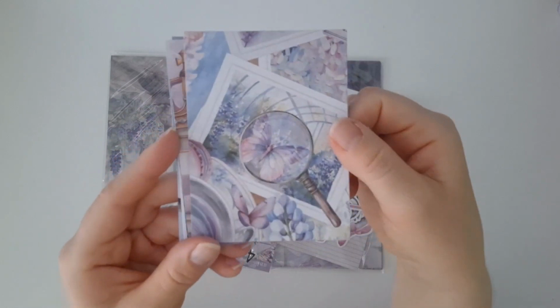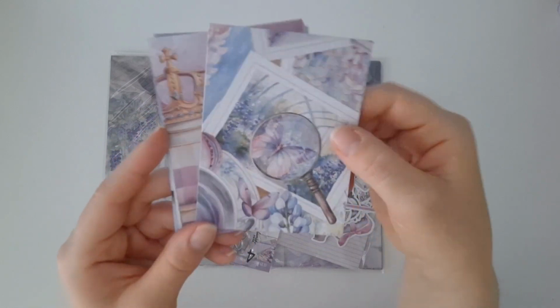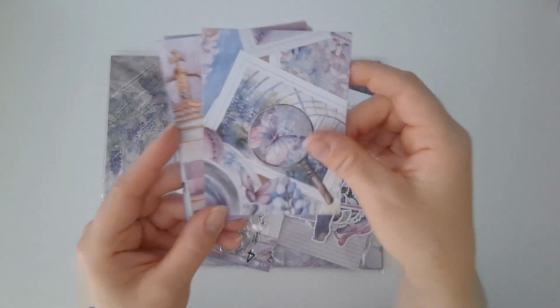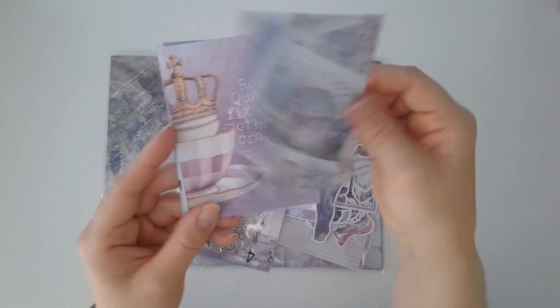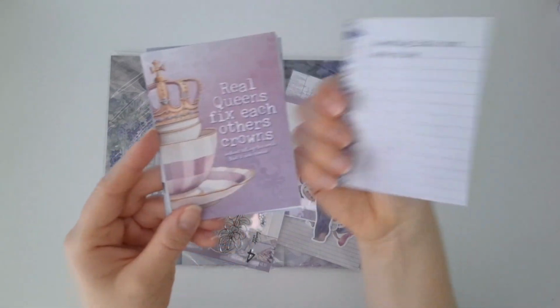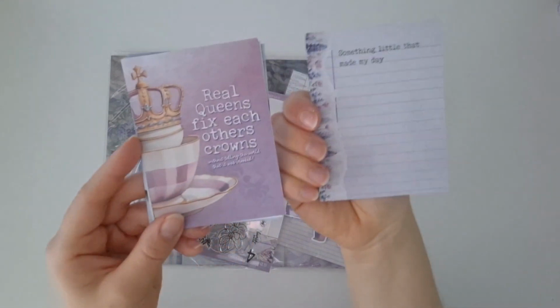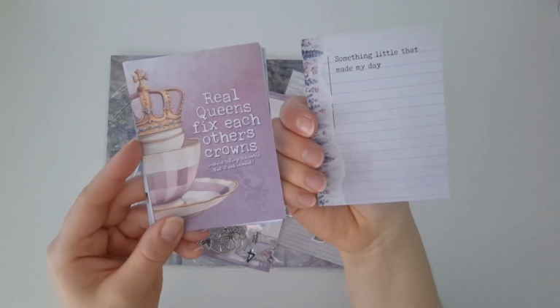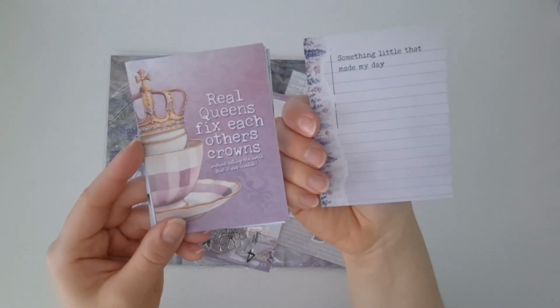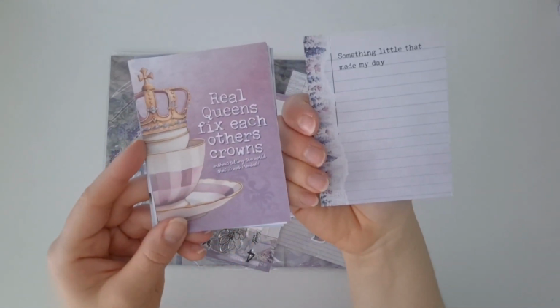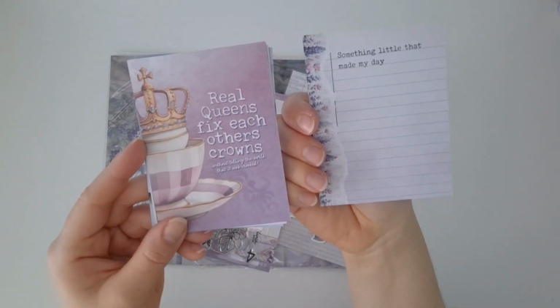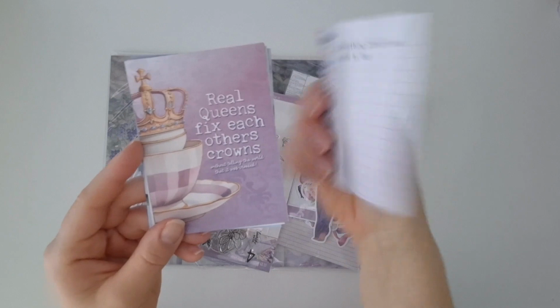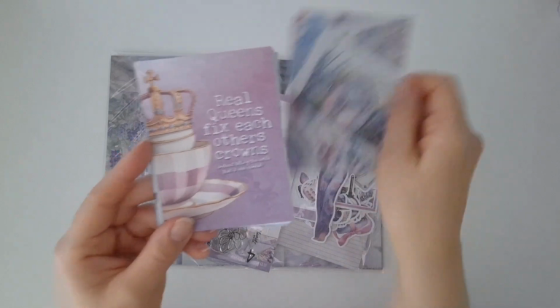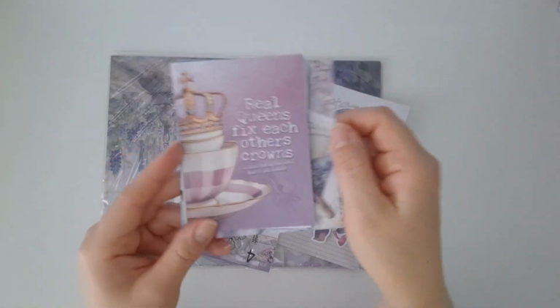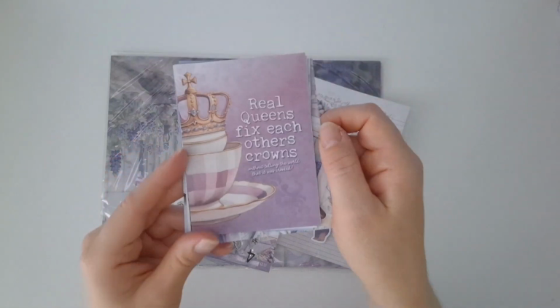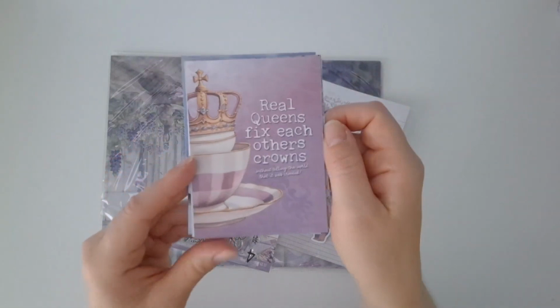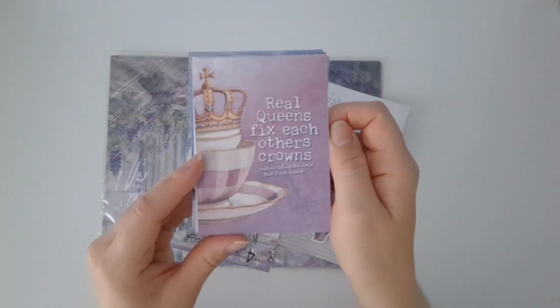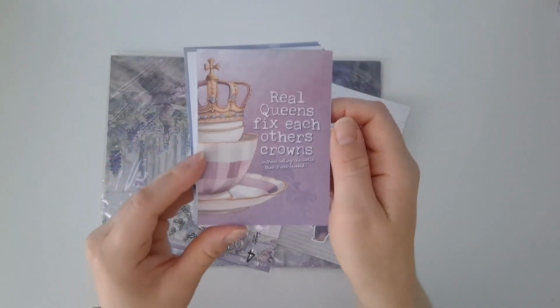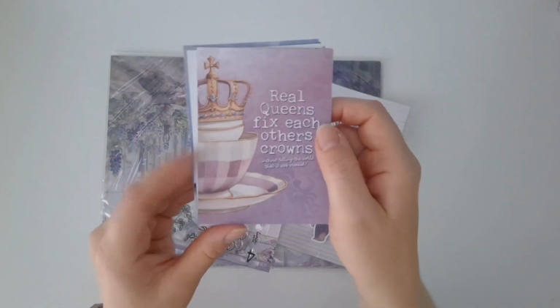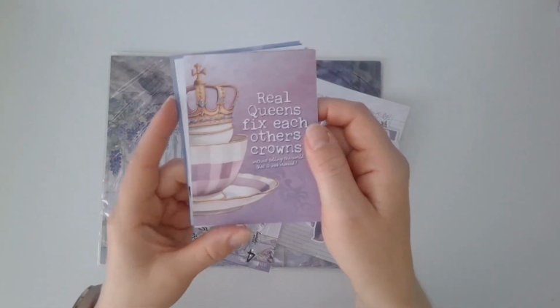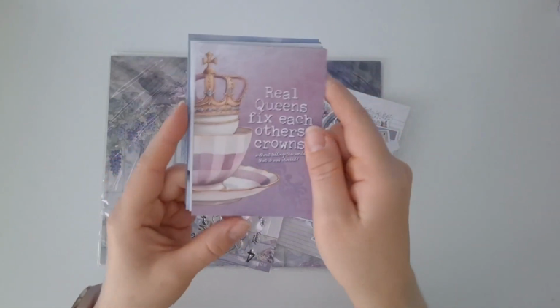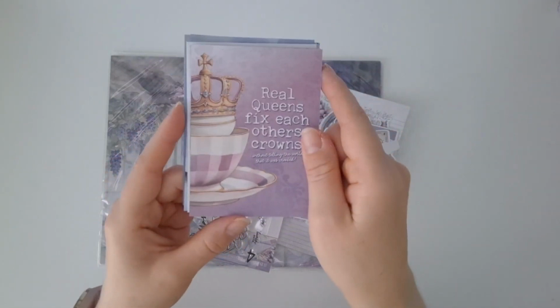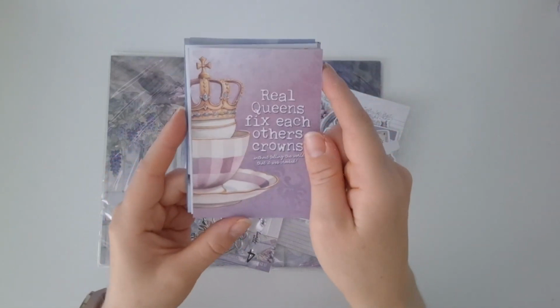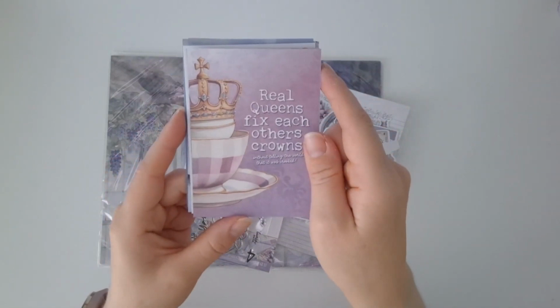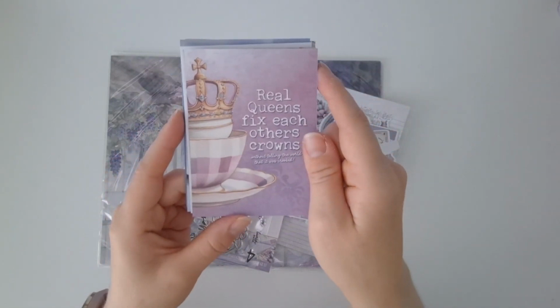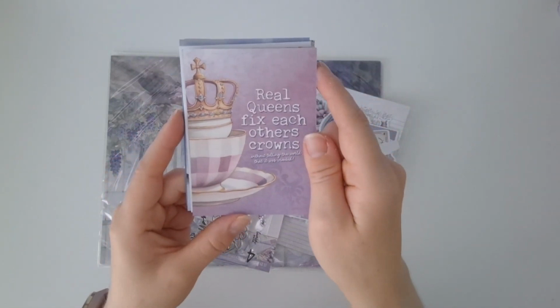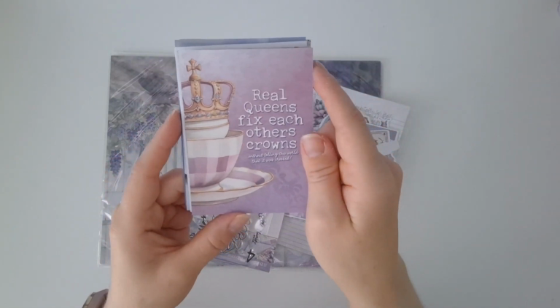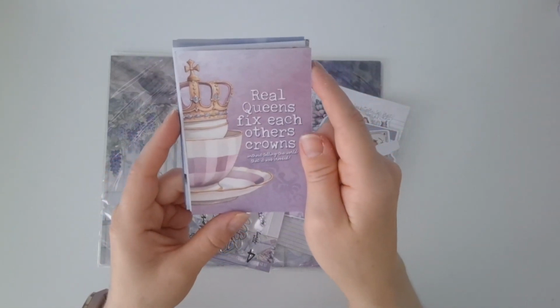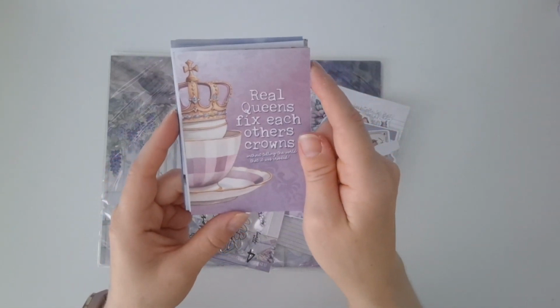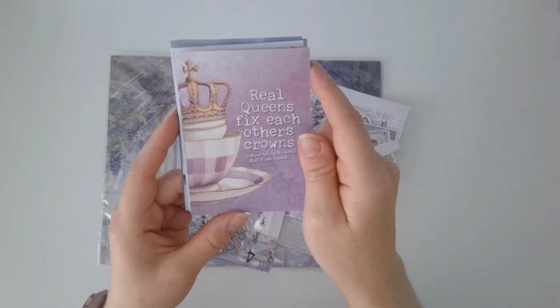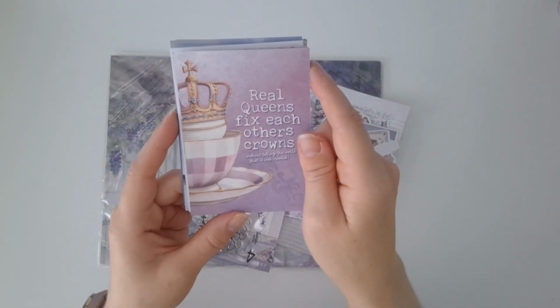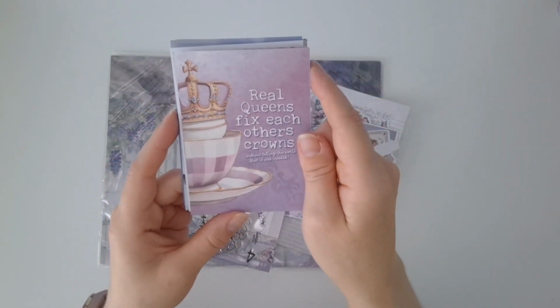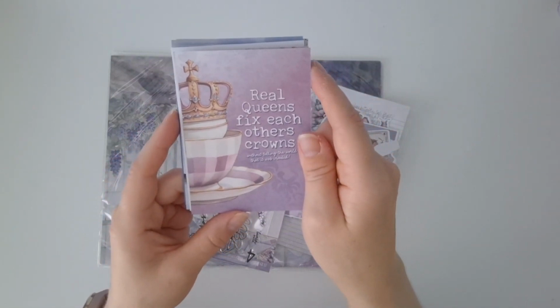Oh my gosh — that purple and those pinks, they are just outstandingly beautiful. Wow.